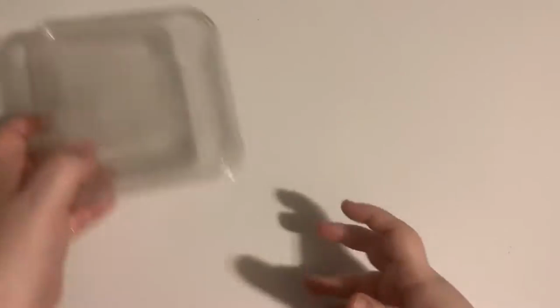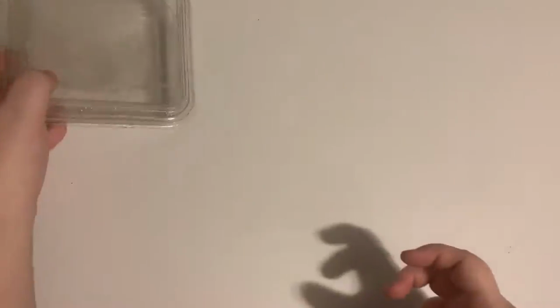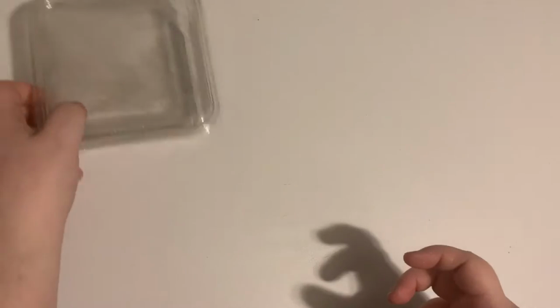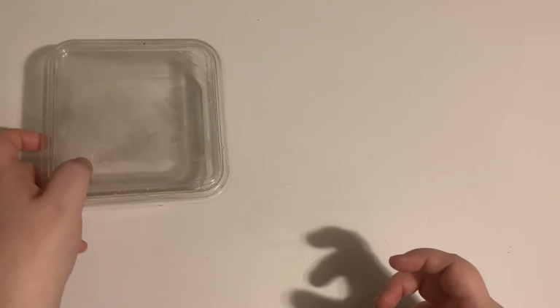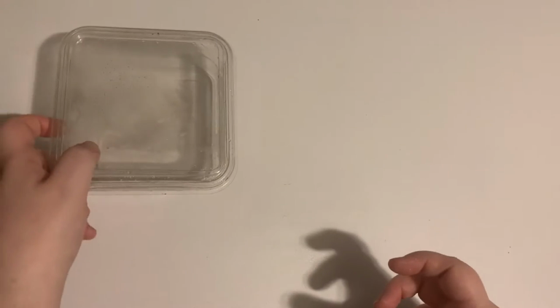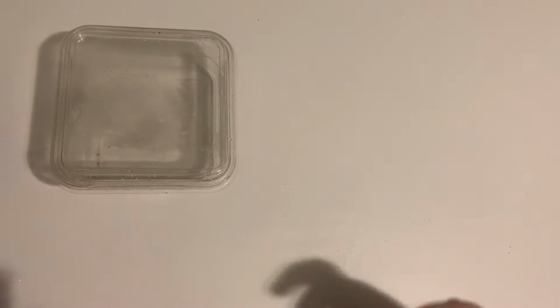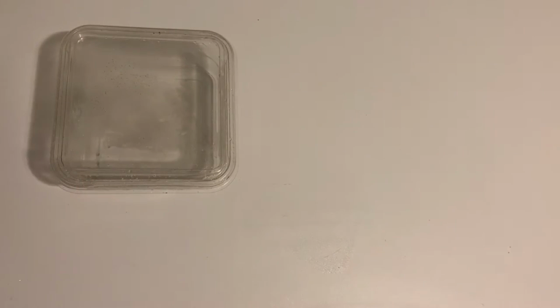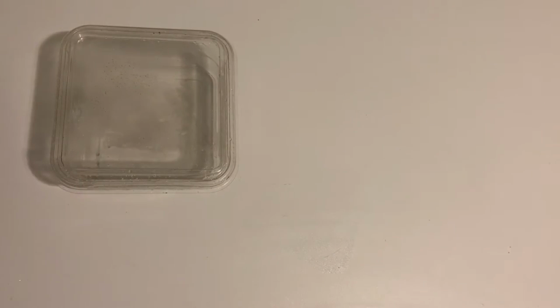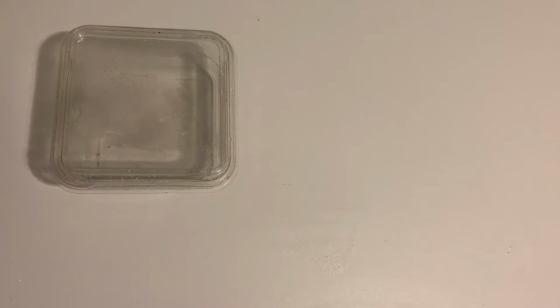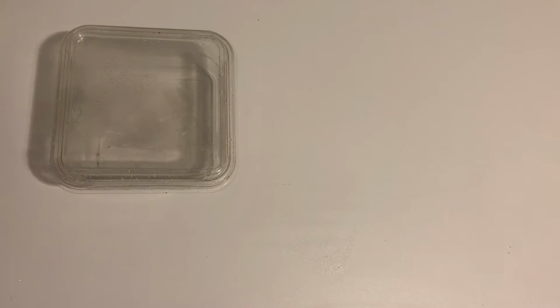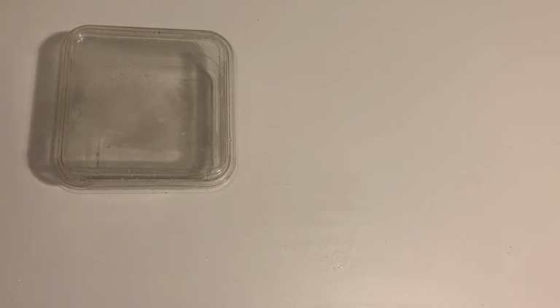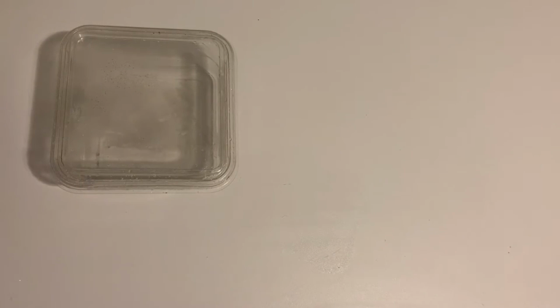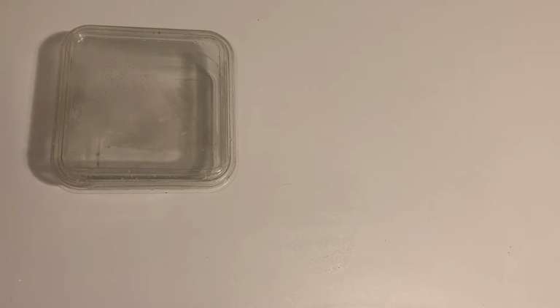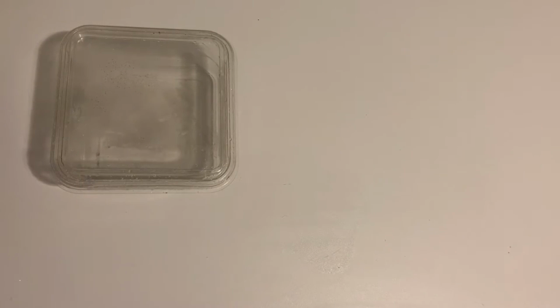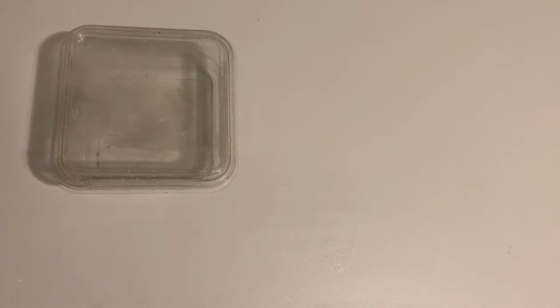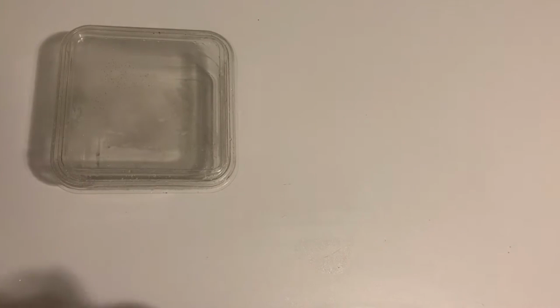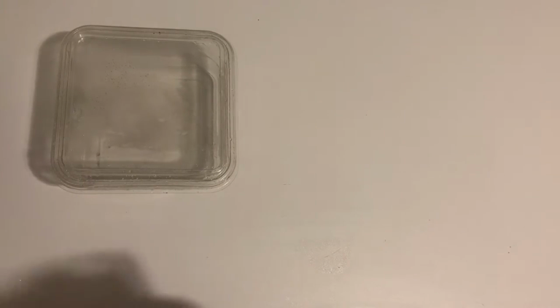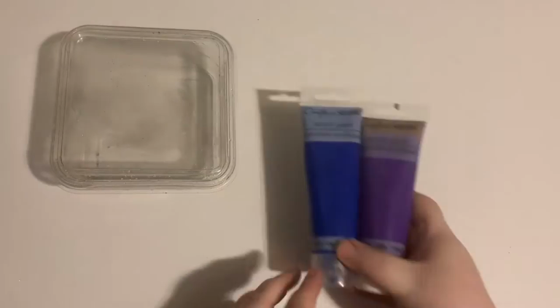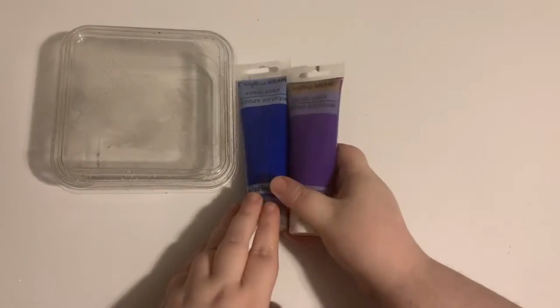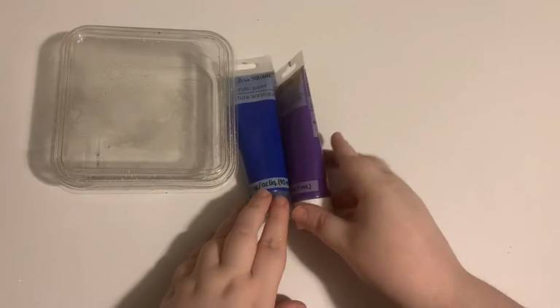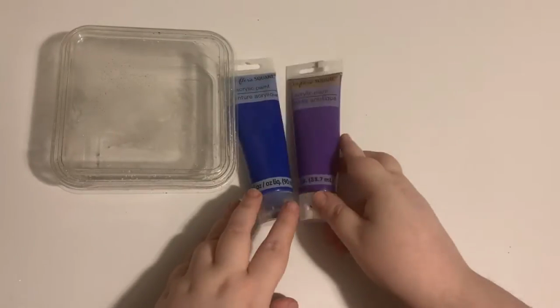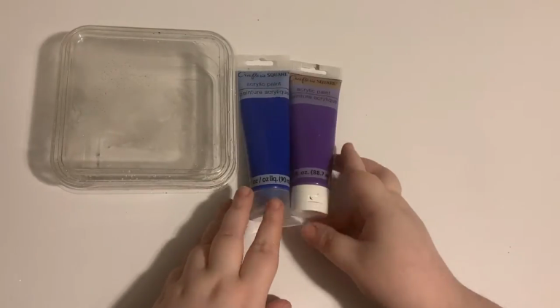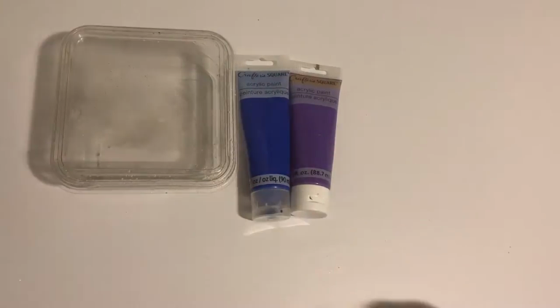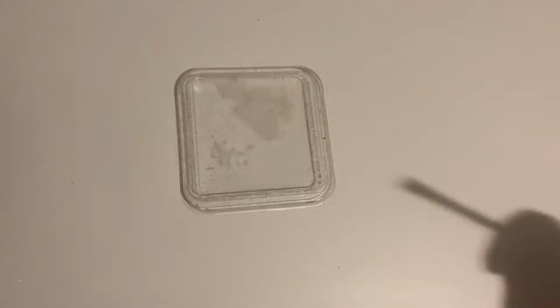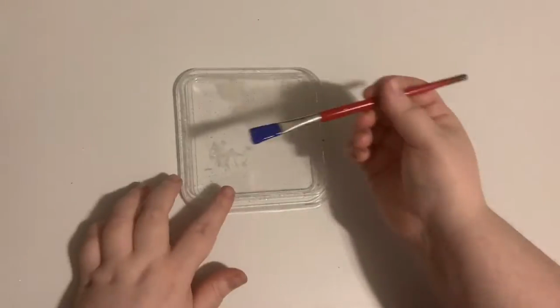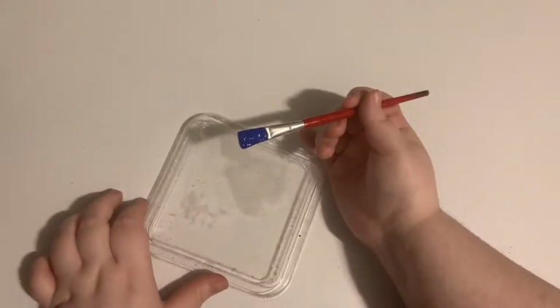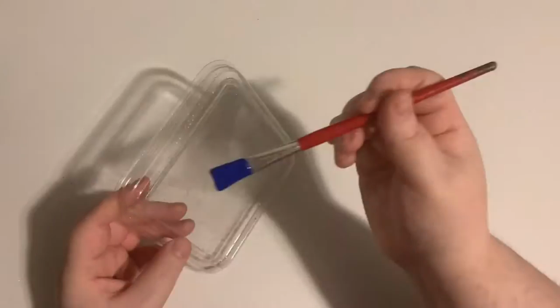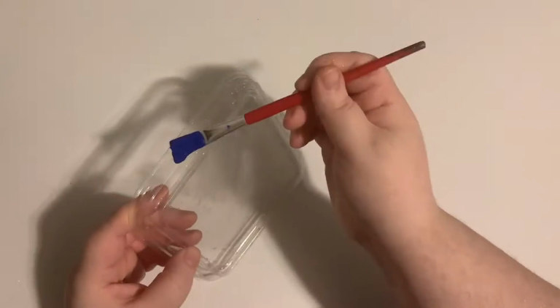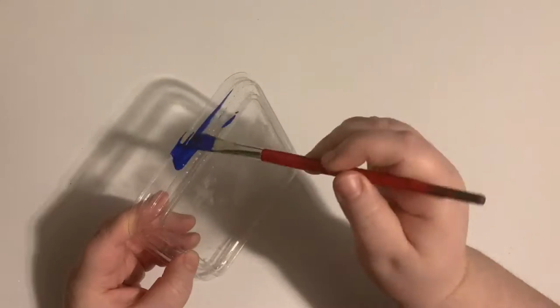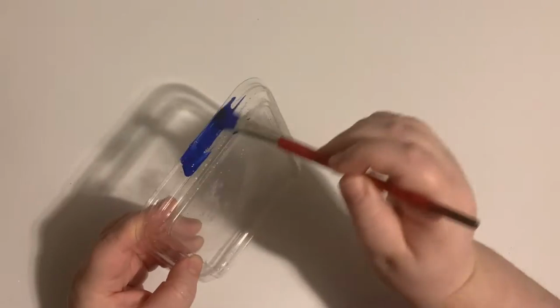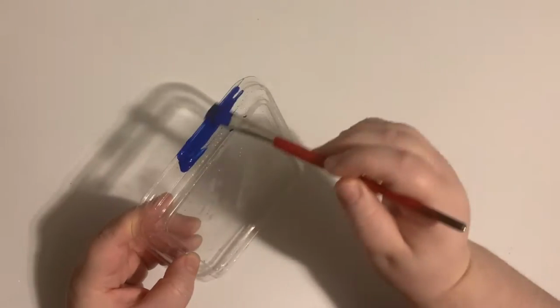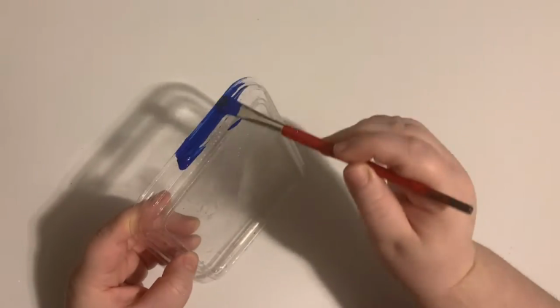Hey there, beautiful! I'm going to turn this cookie container into a little jewelry box.